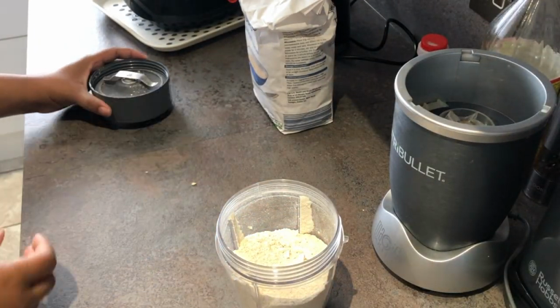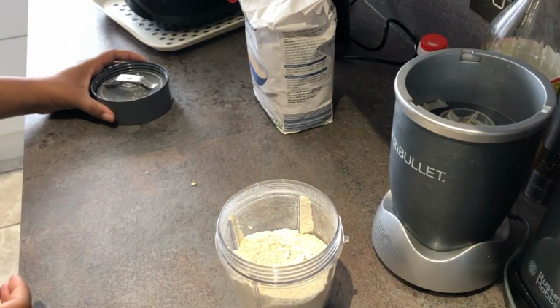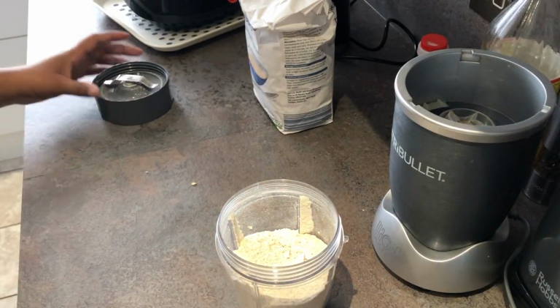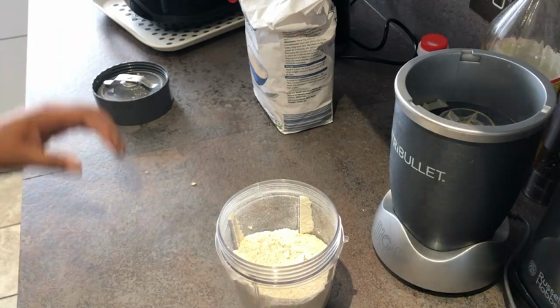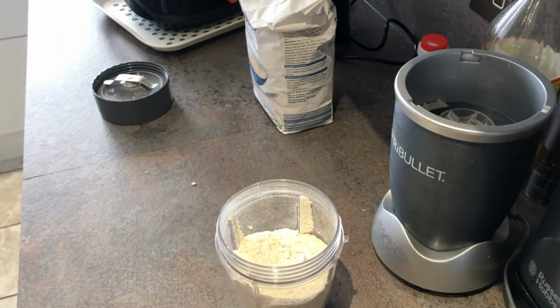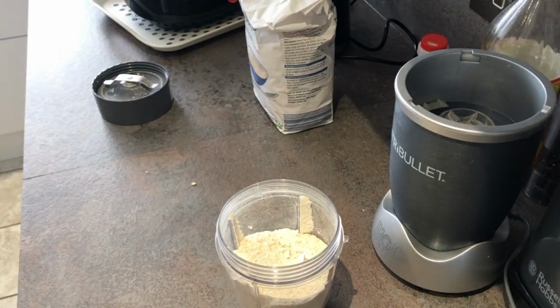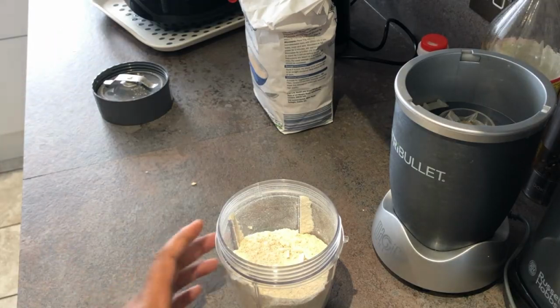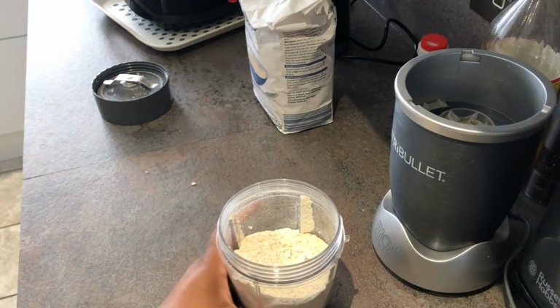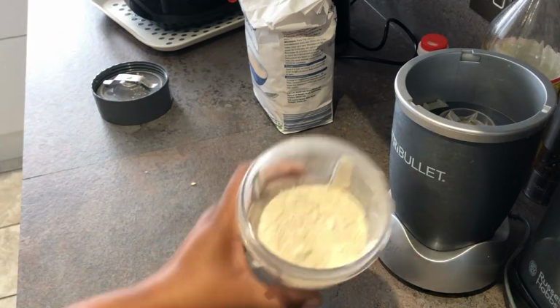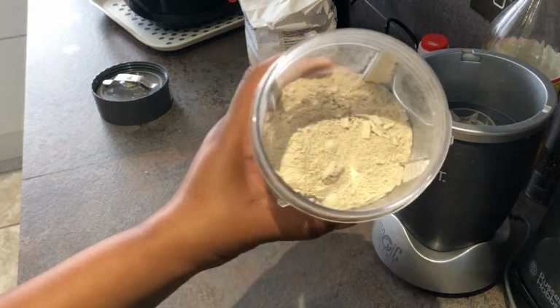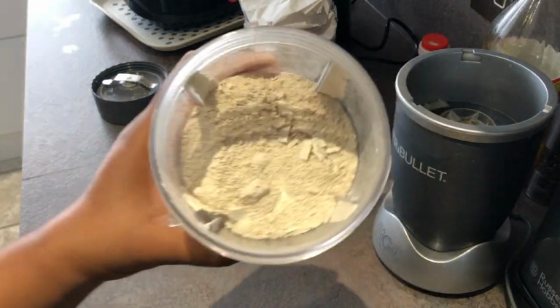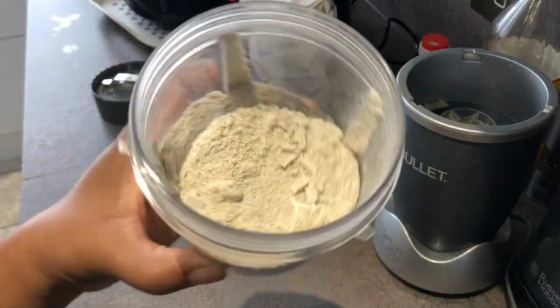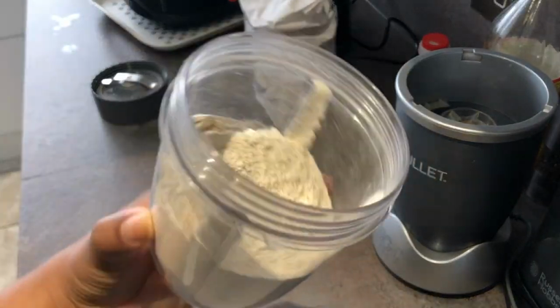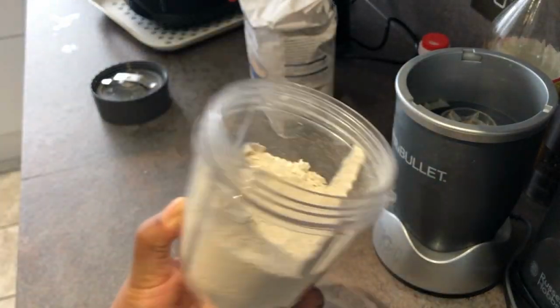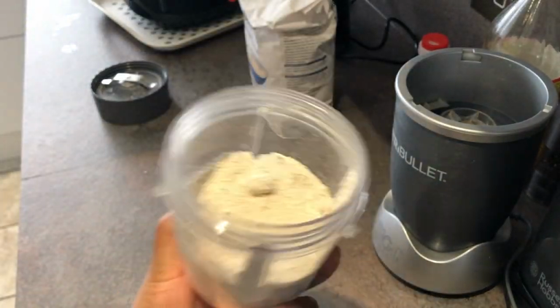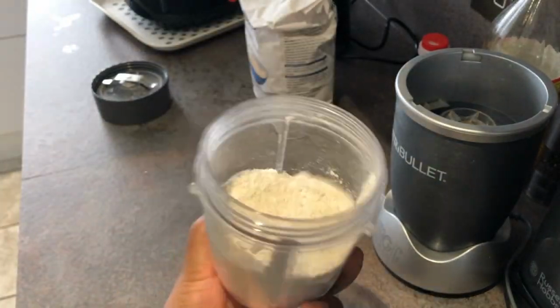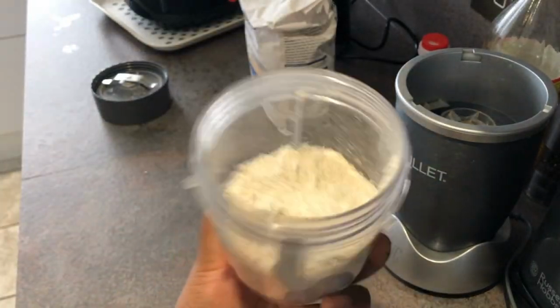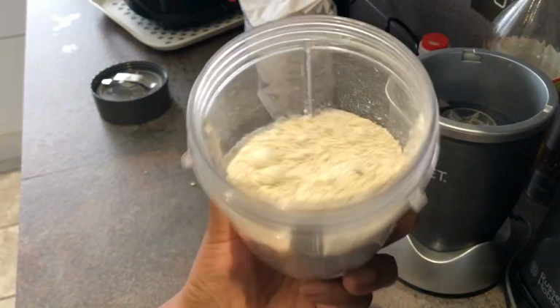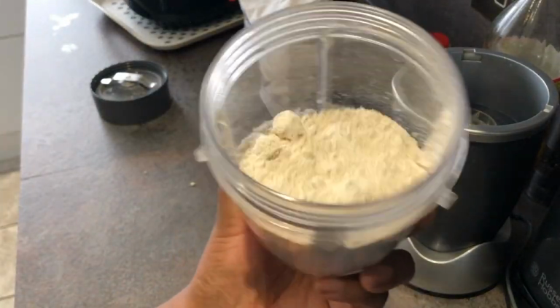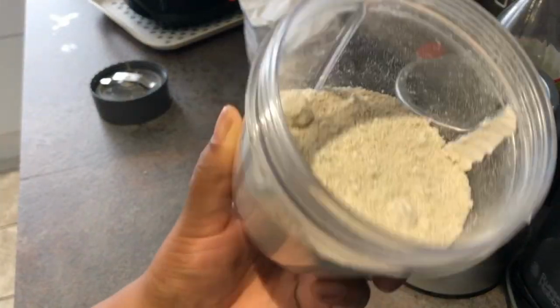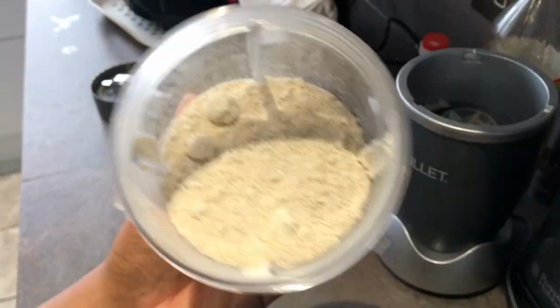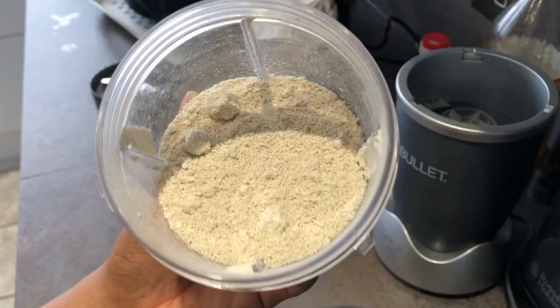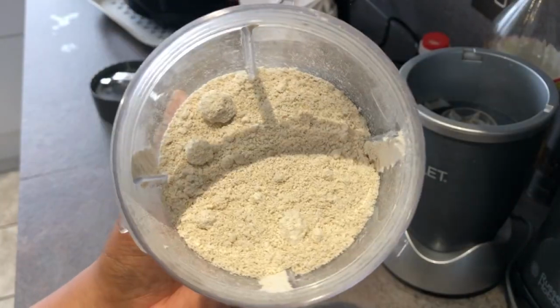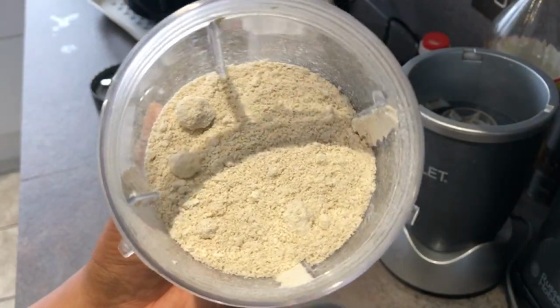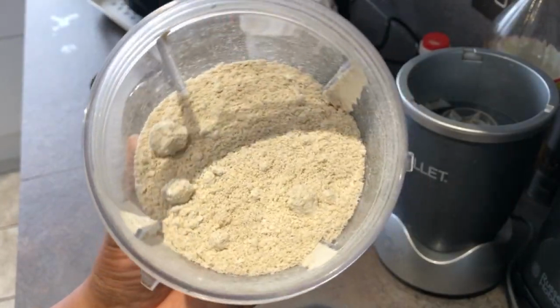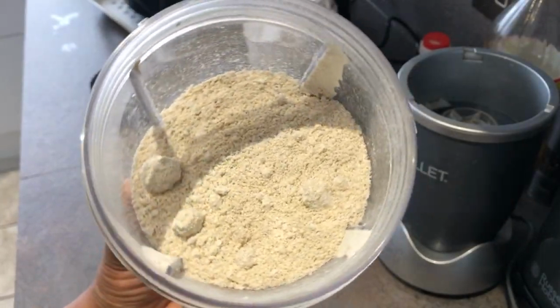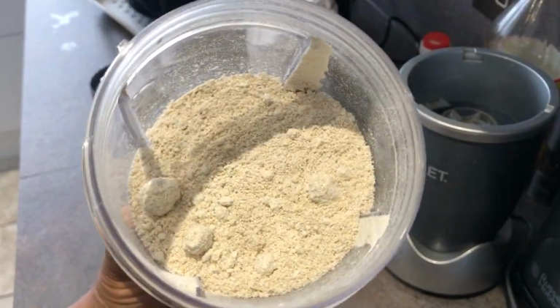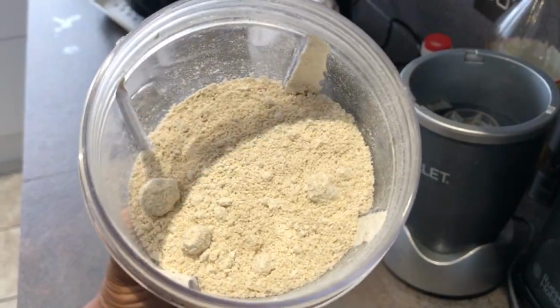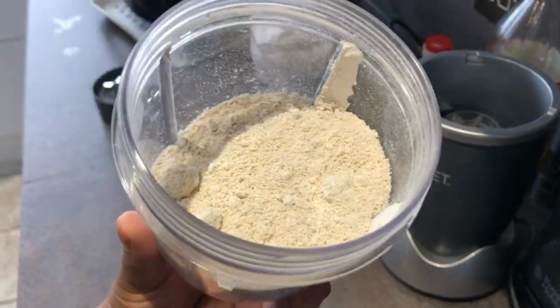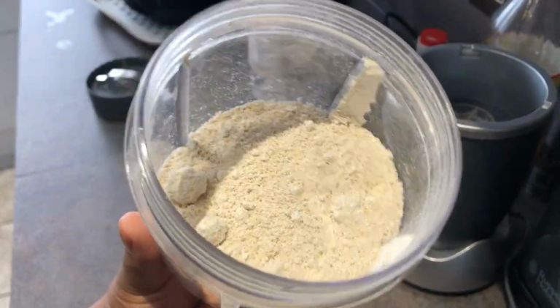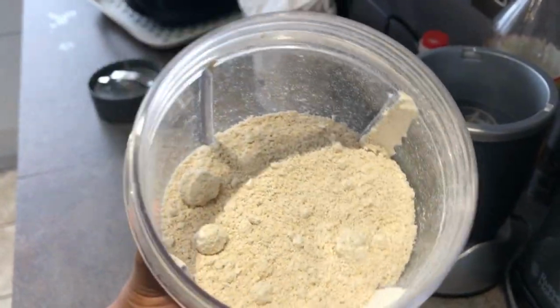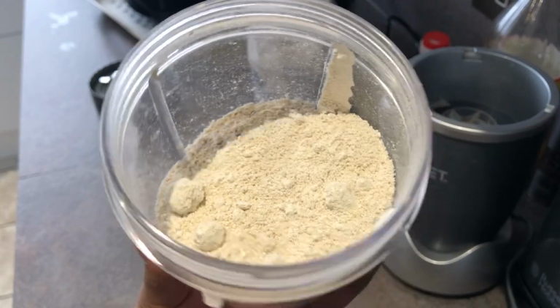Let's just get a close up — you can see how fine the oats have been blended.